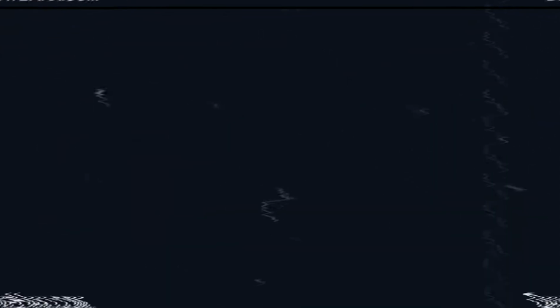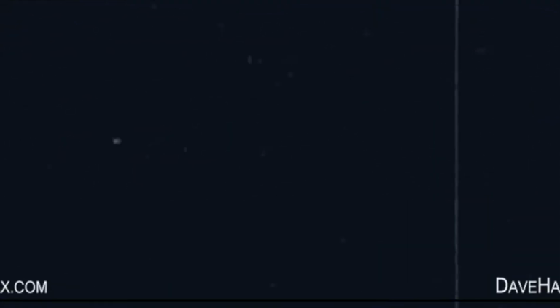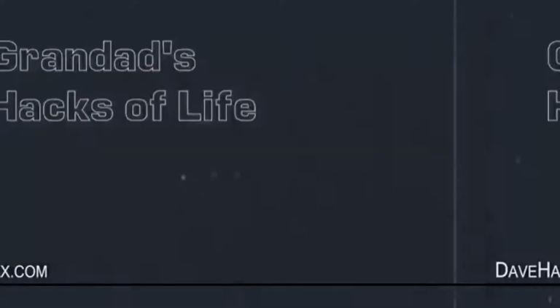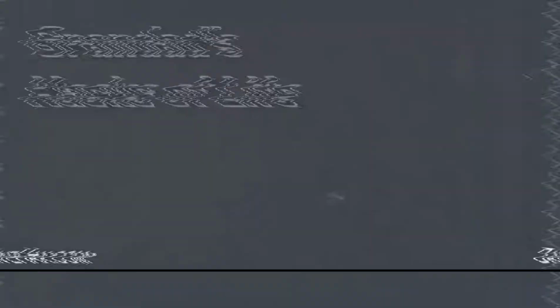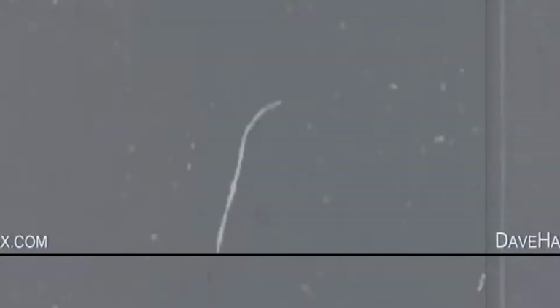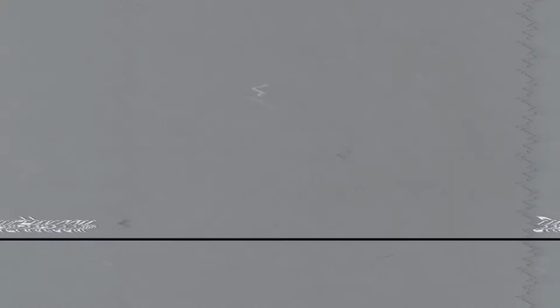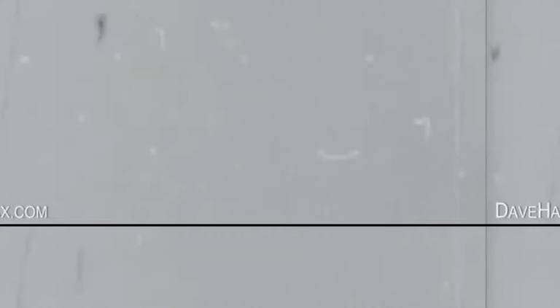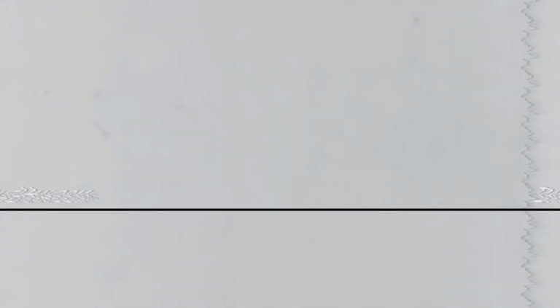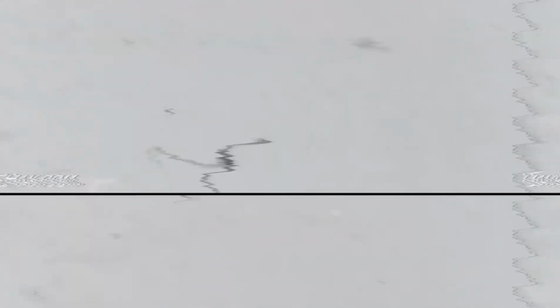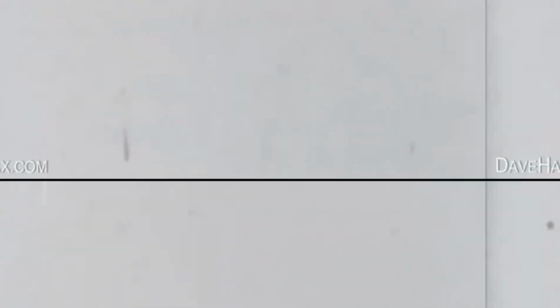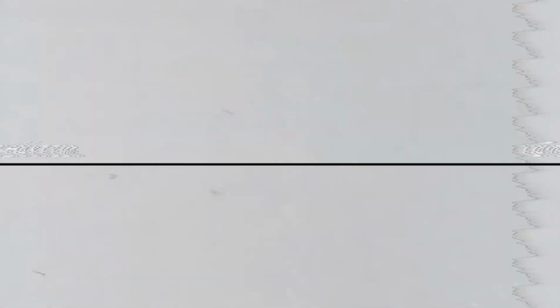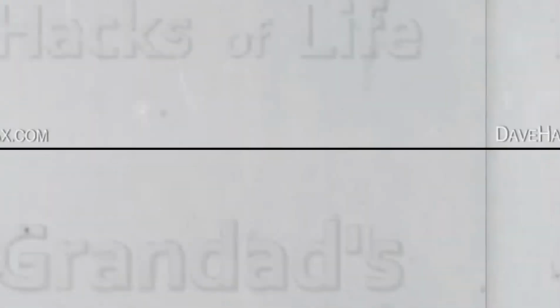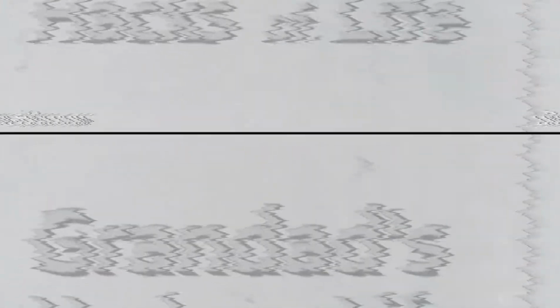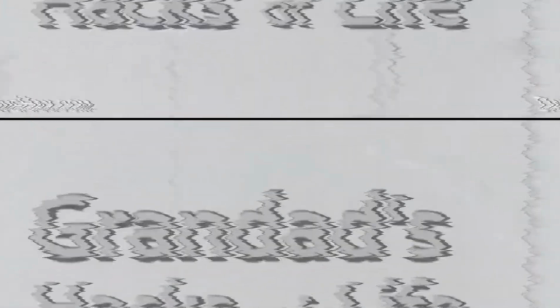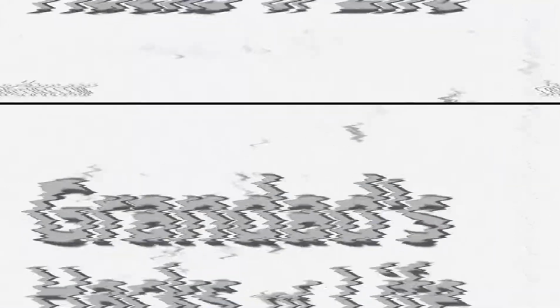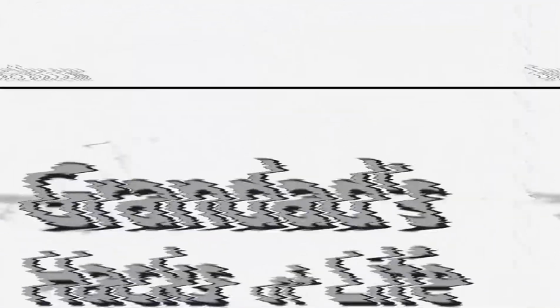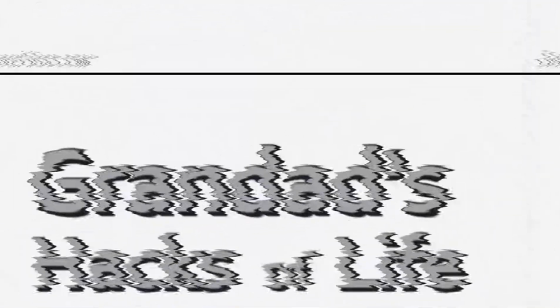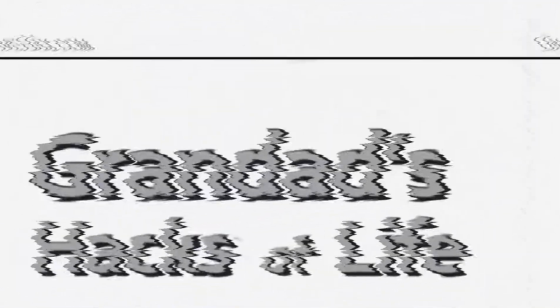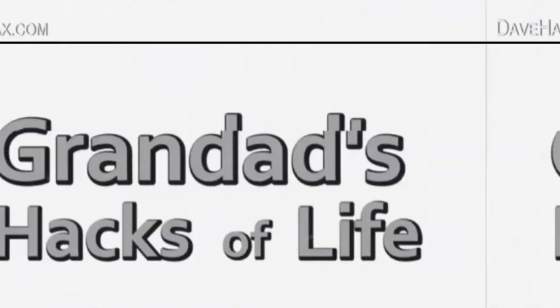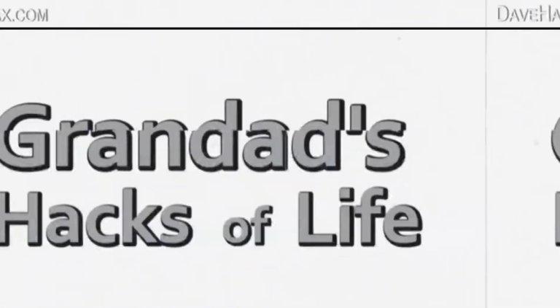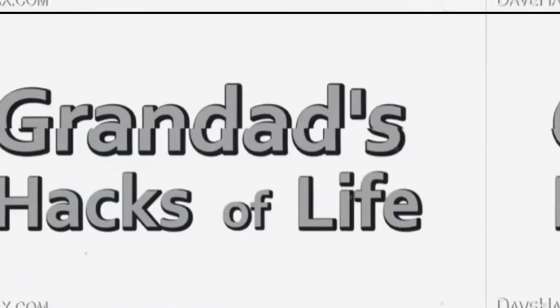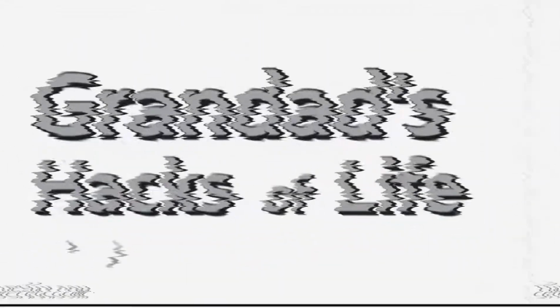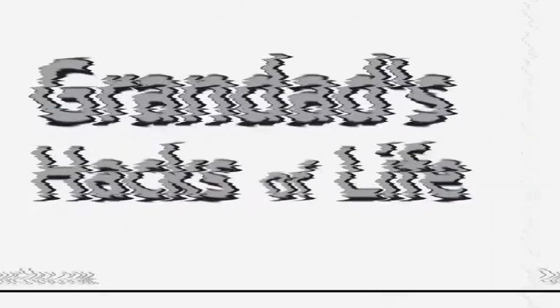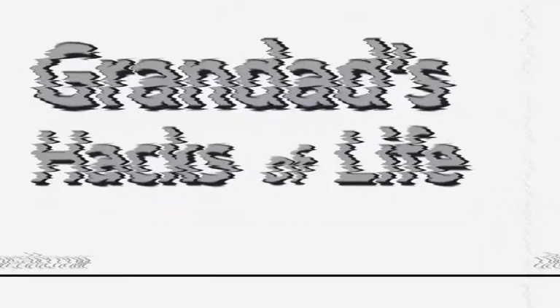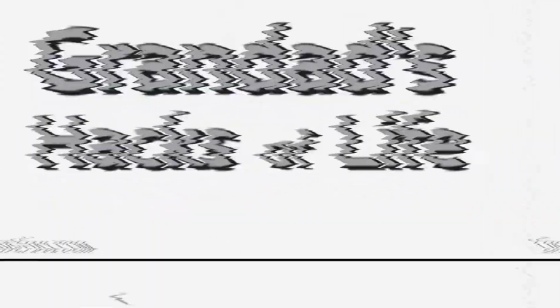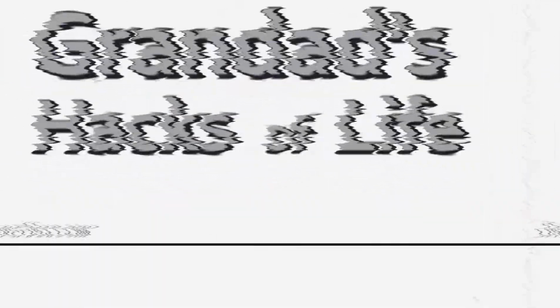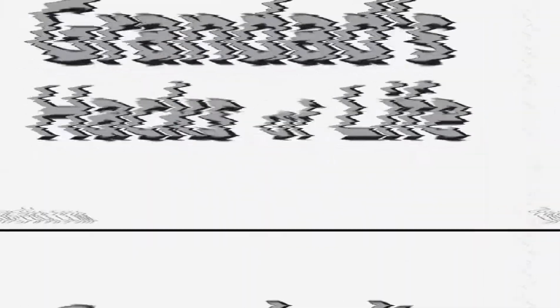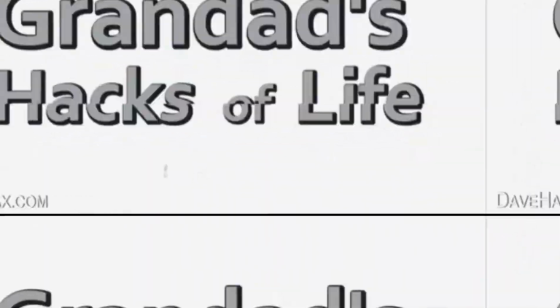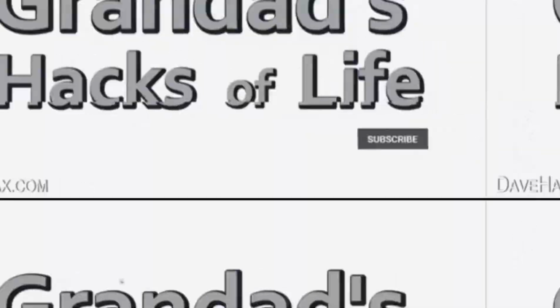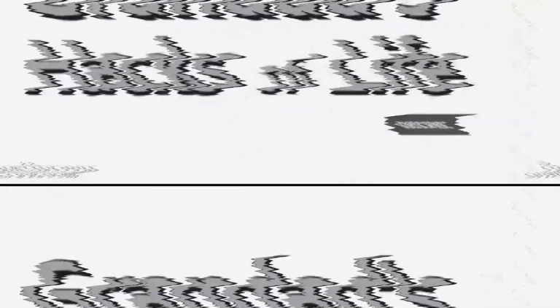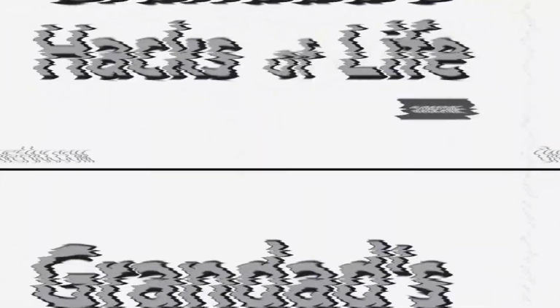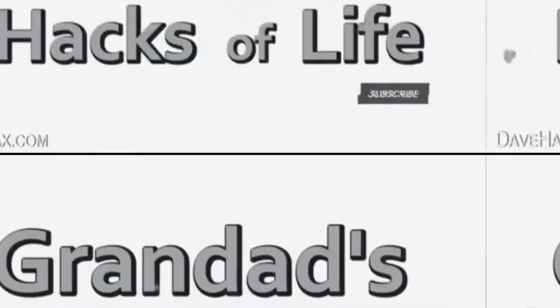This is a public service broadcast. Stand by for grandad's latest hacks of life.